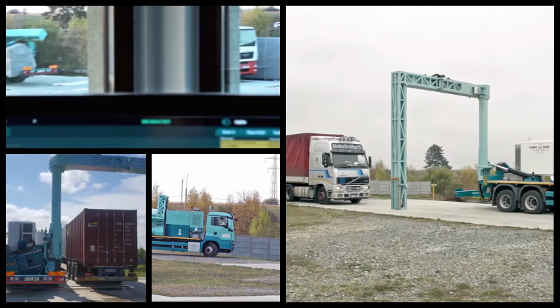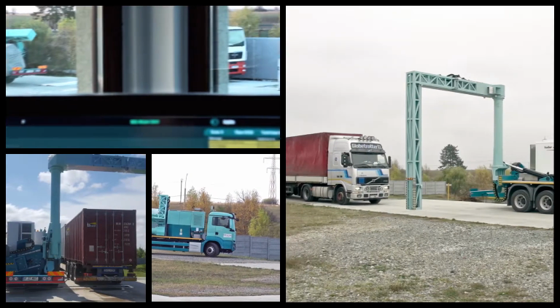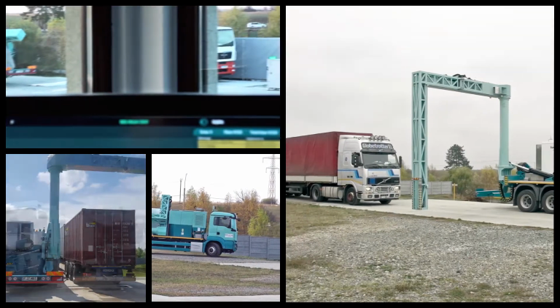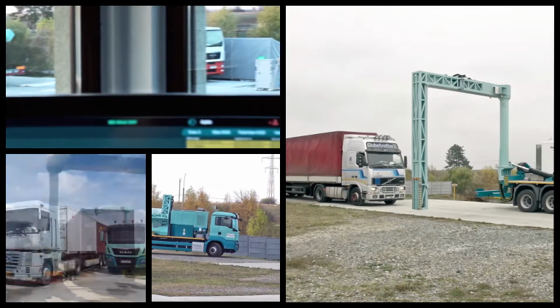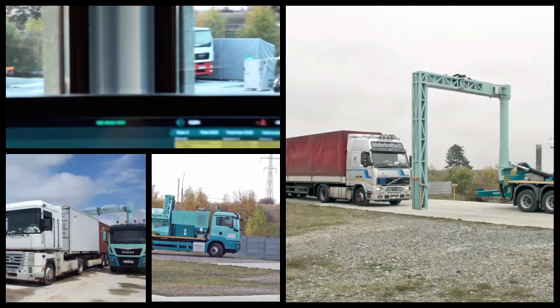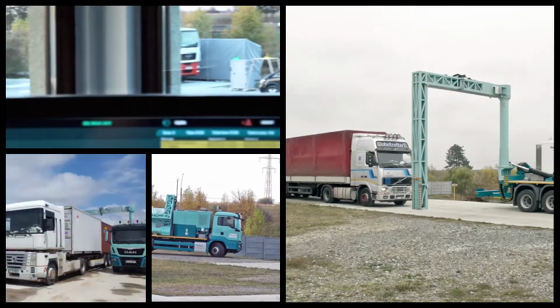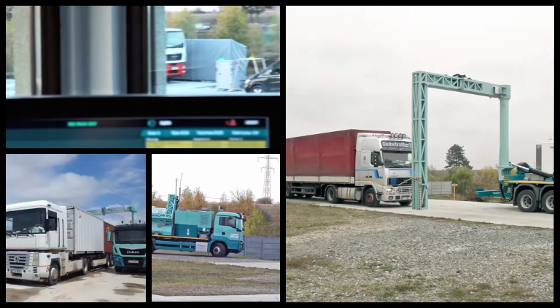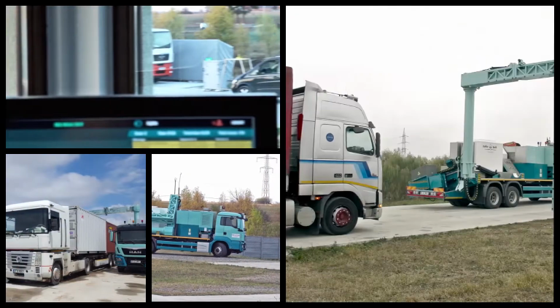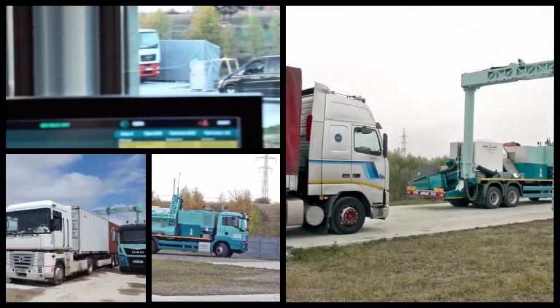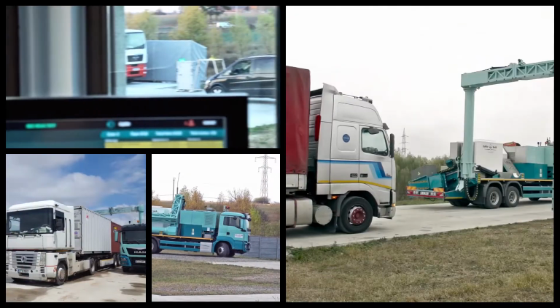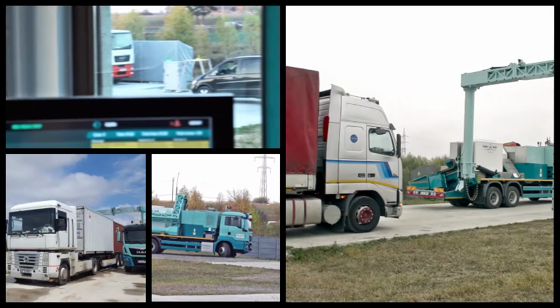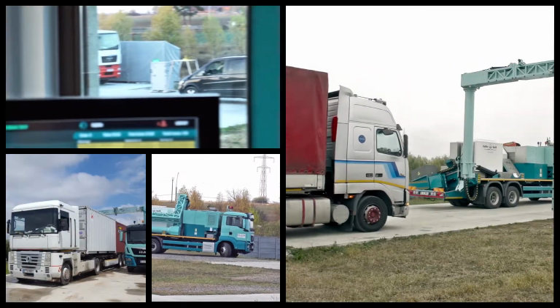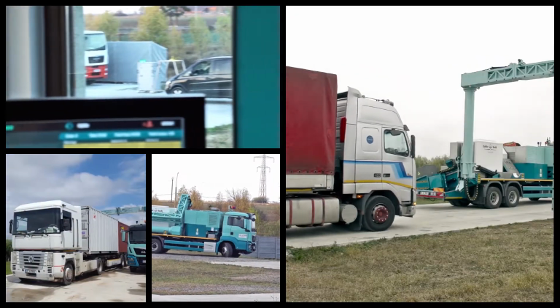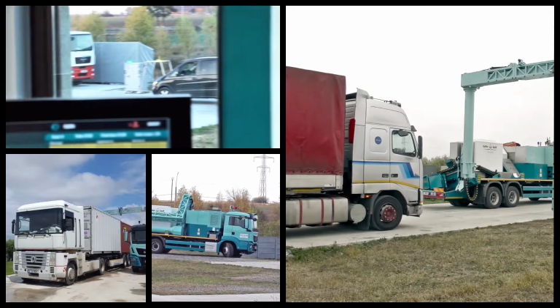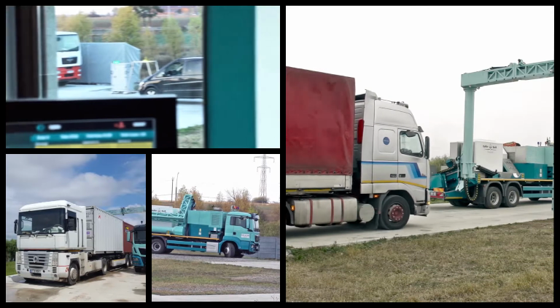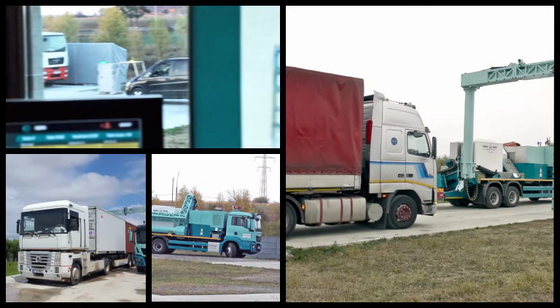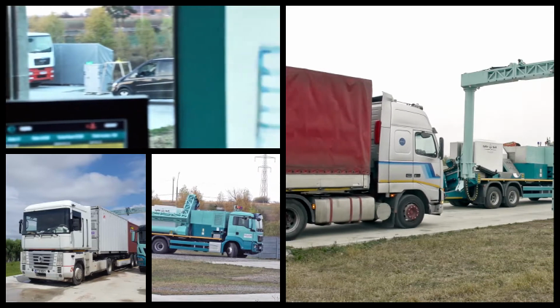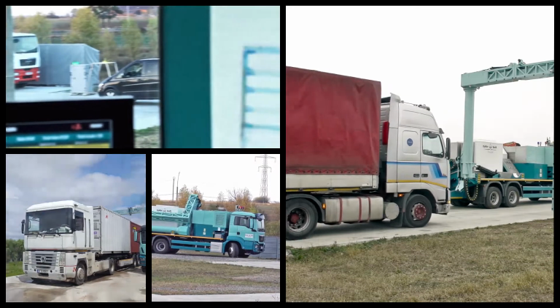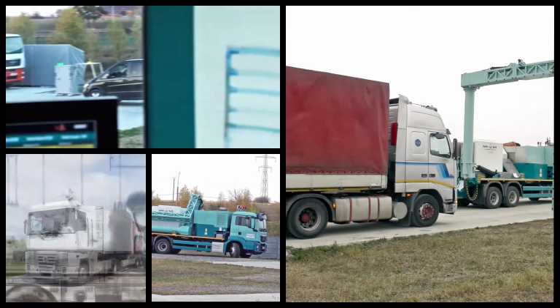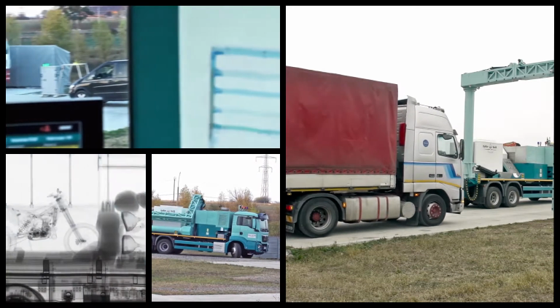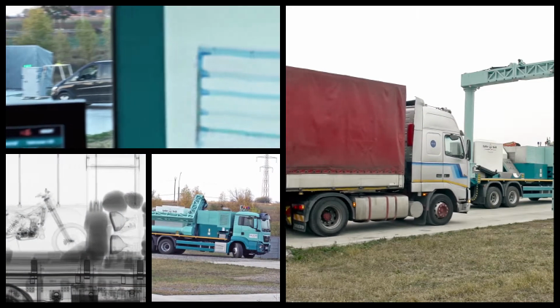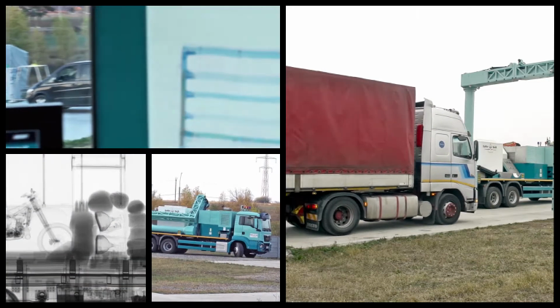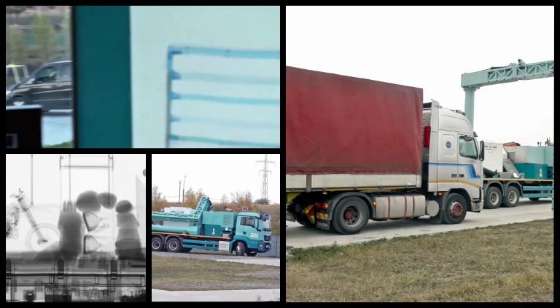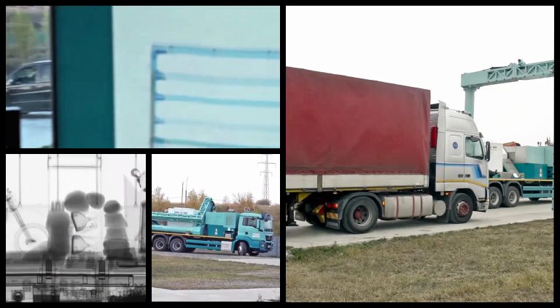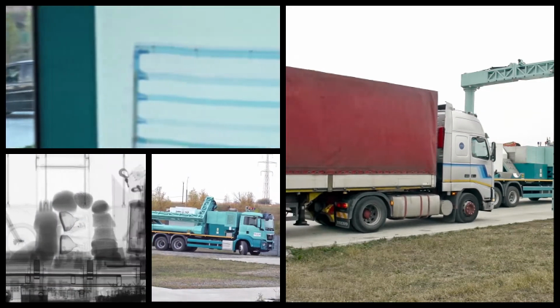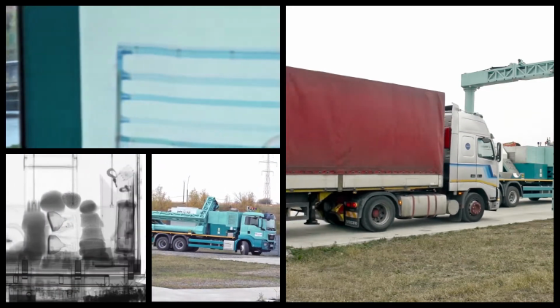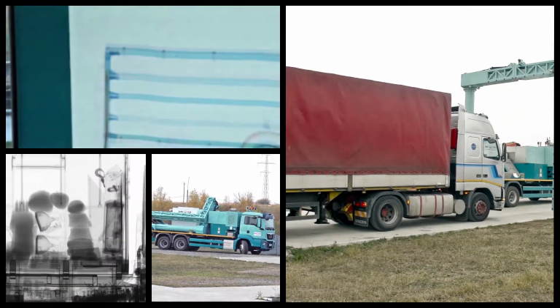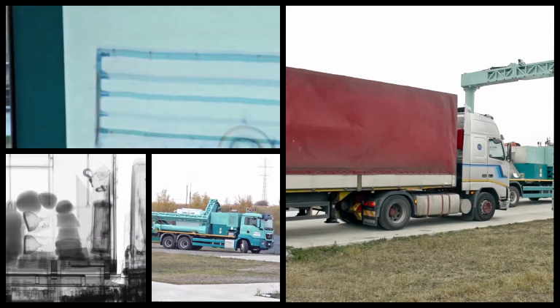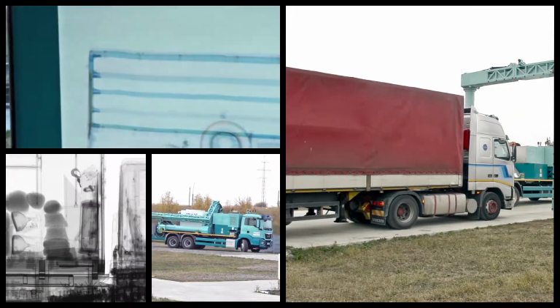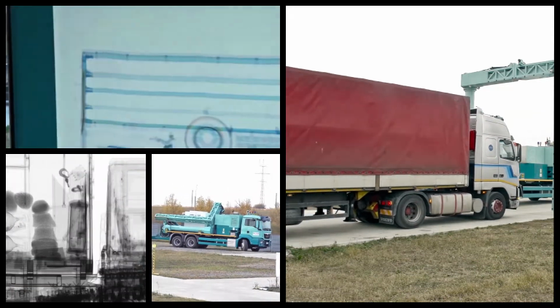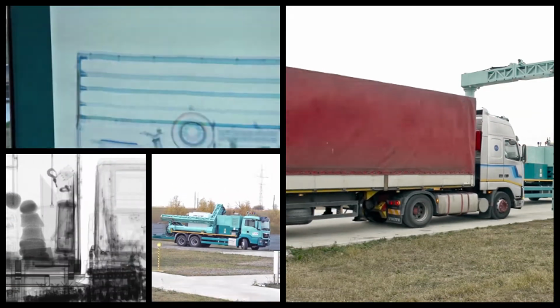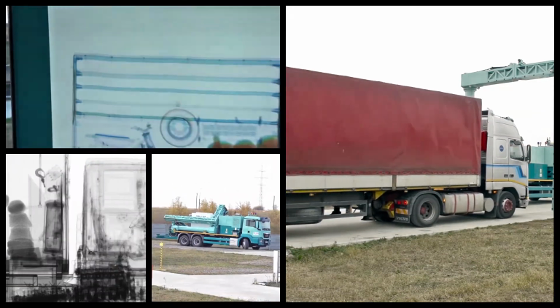ML64, produced by Mercher Tudor ScanTech, is the most advanced mobile scanning system in the world.